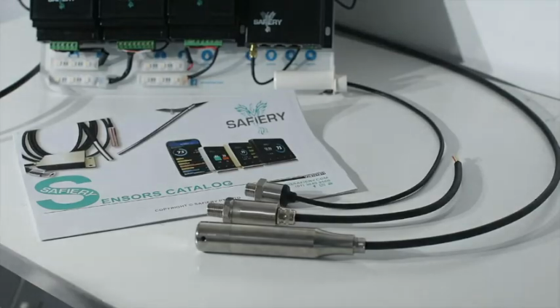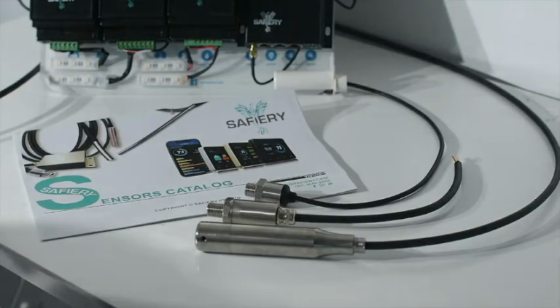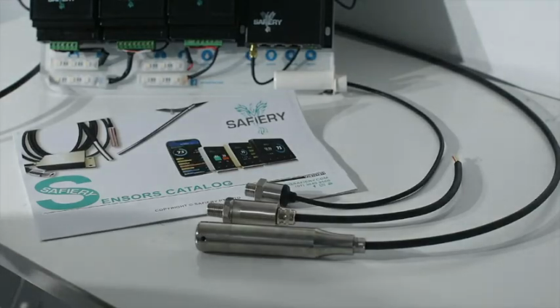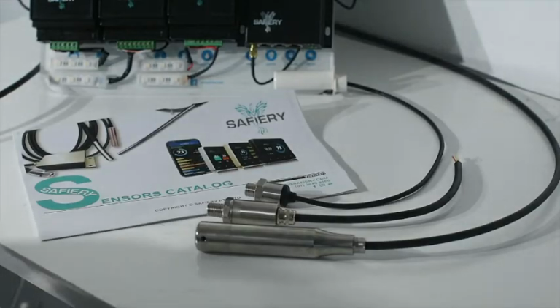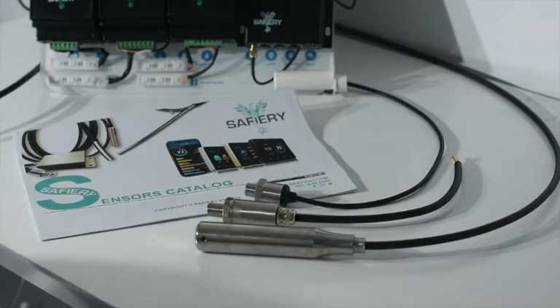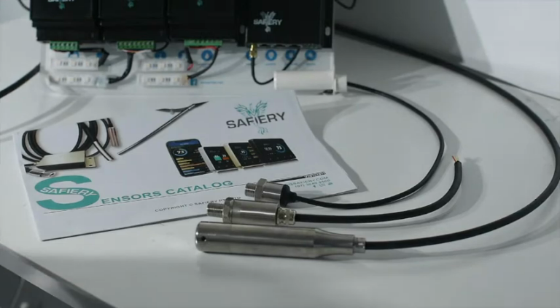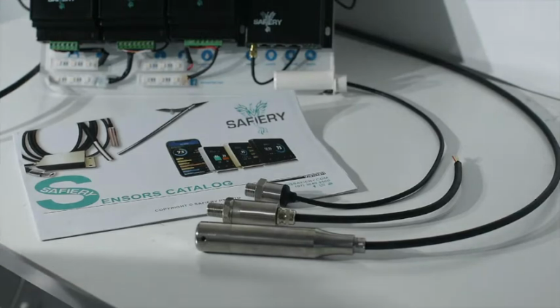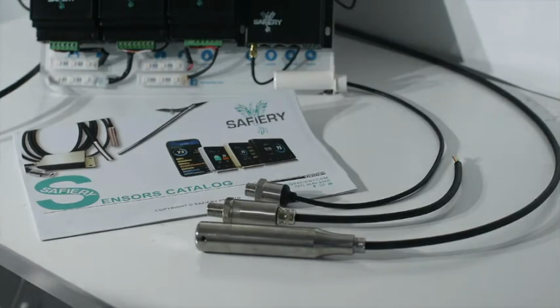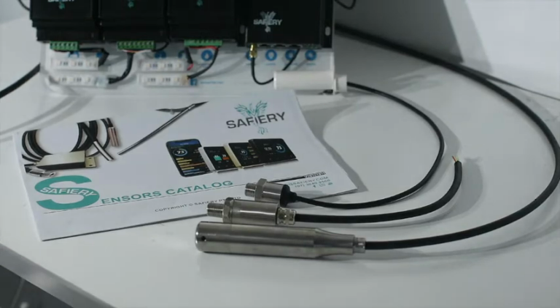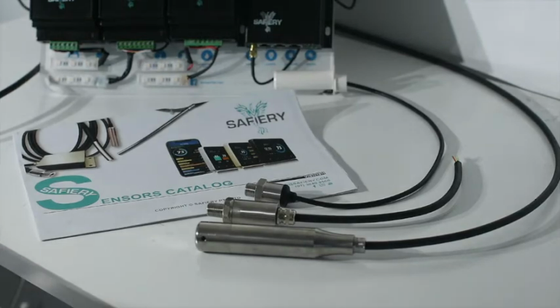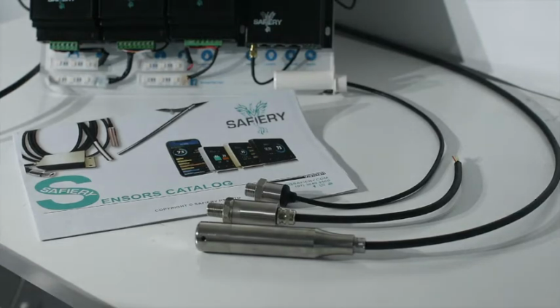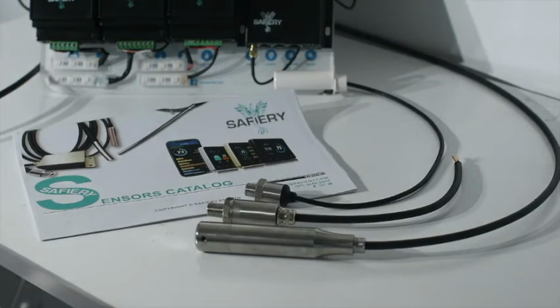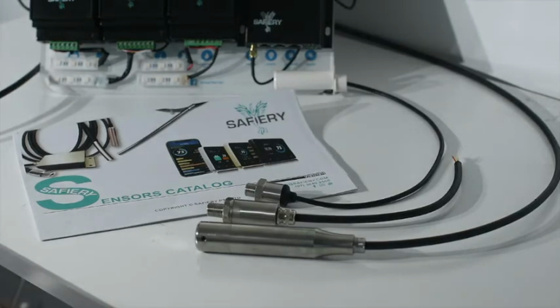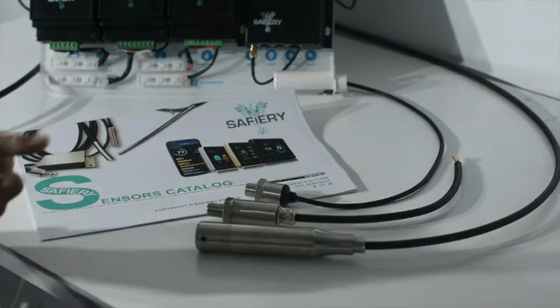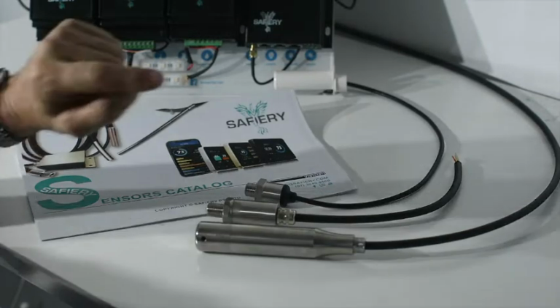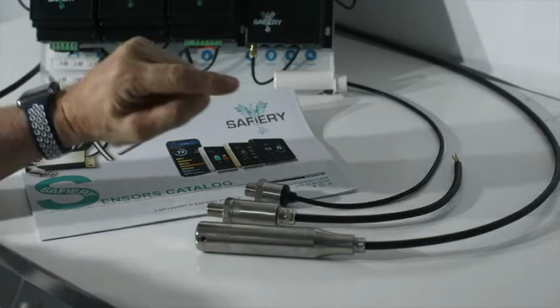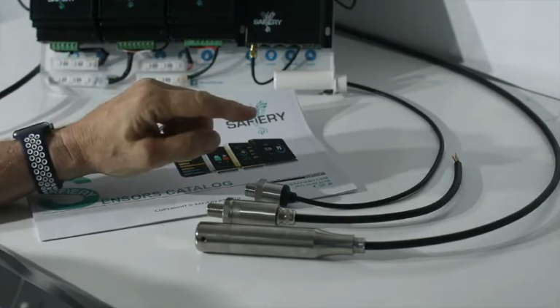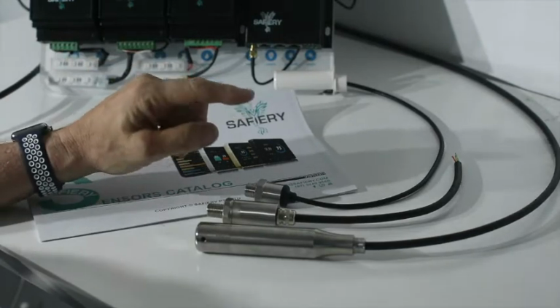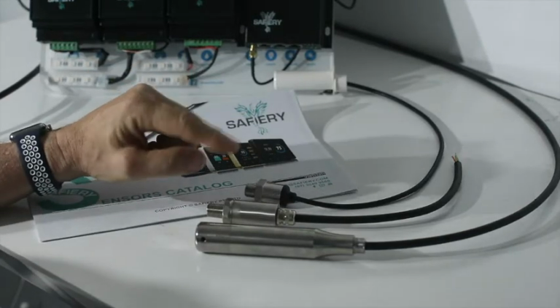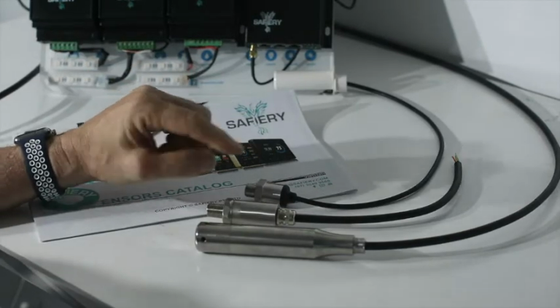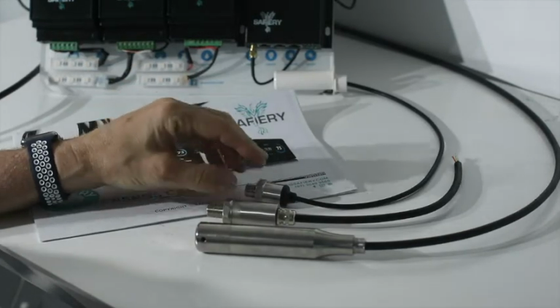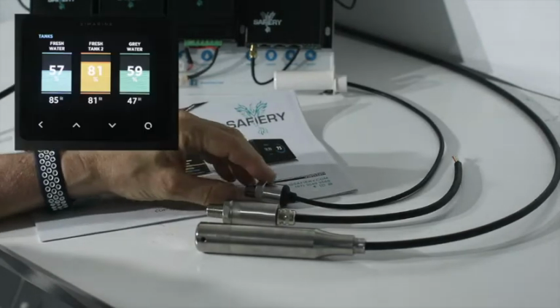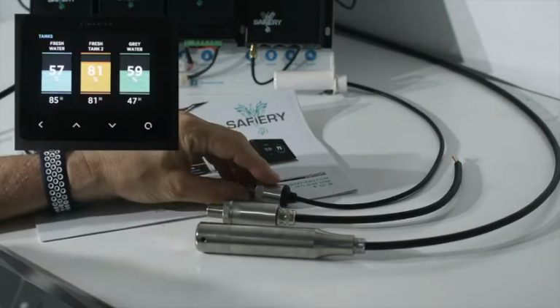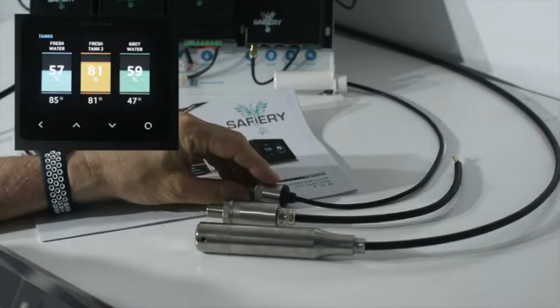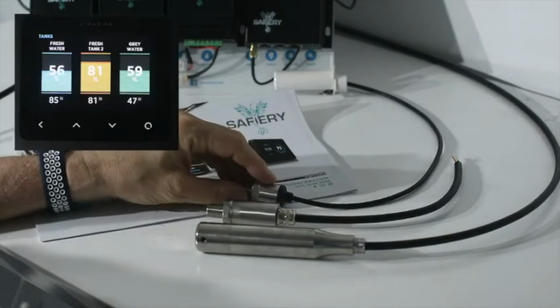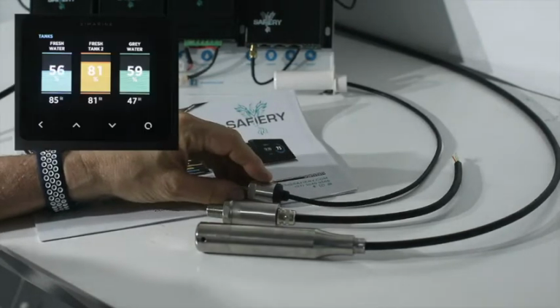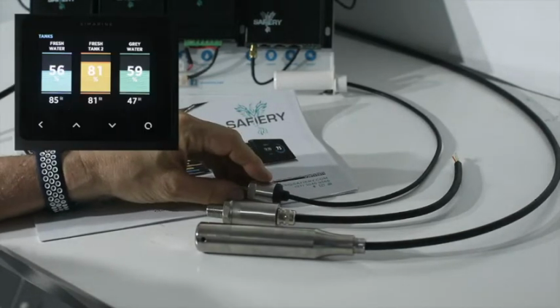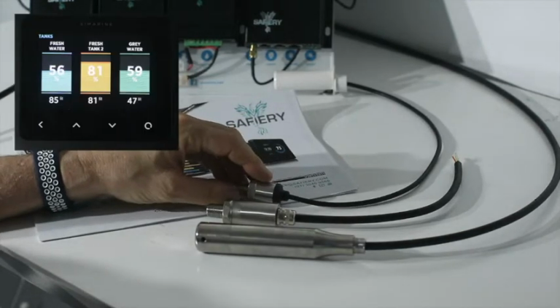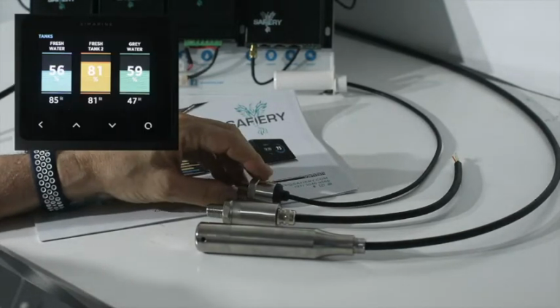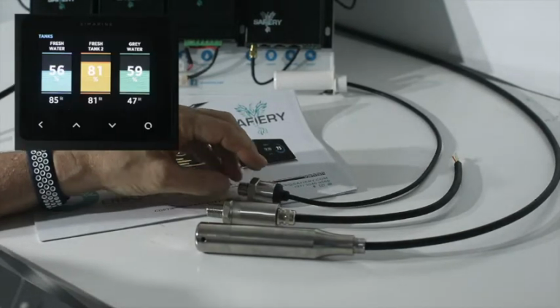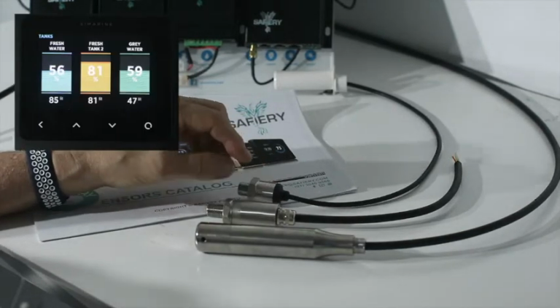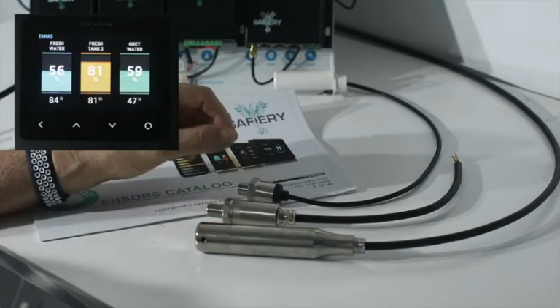Hi there, this is Bruce from Safari and we're here today to have a look at tank level measurement.